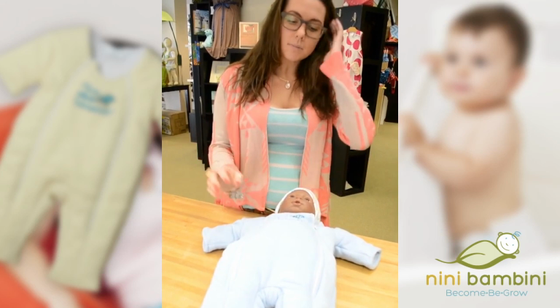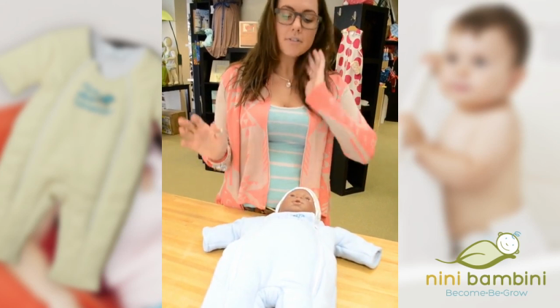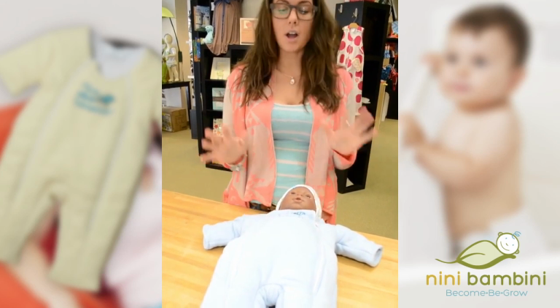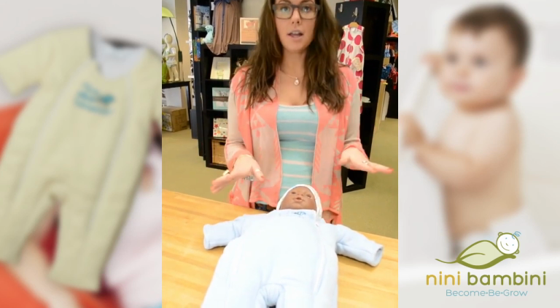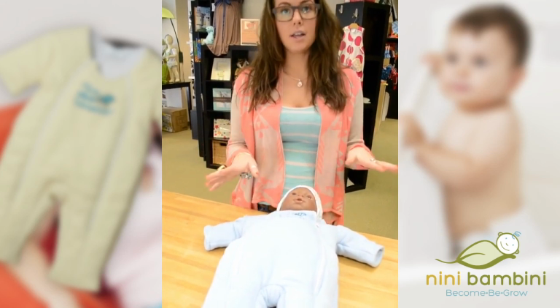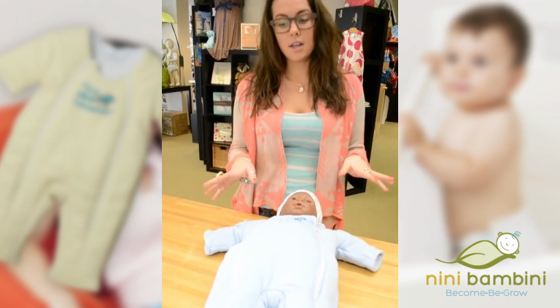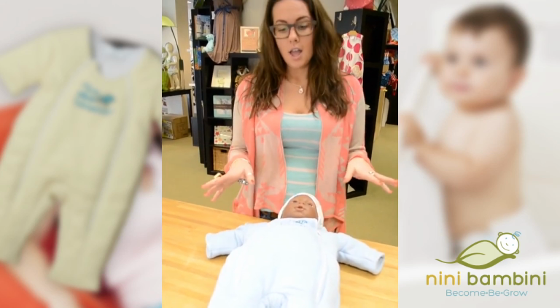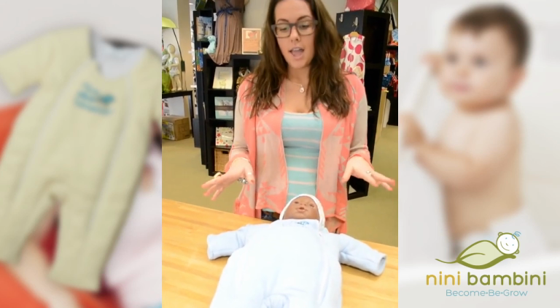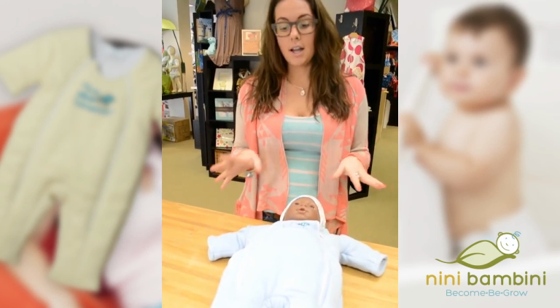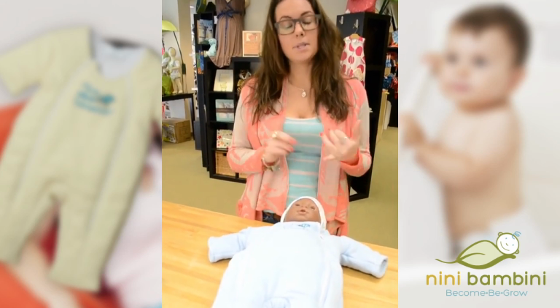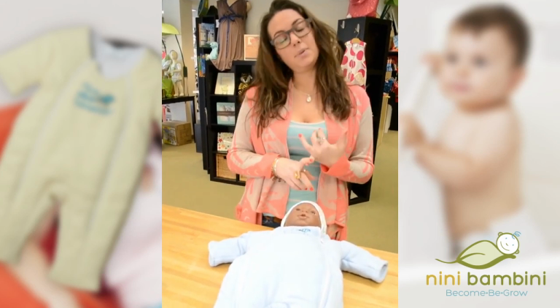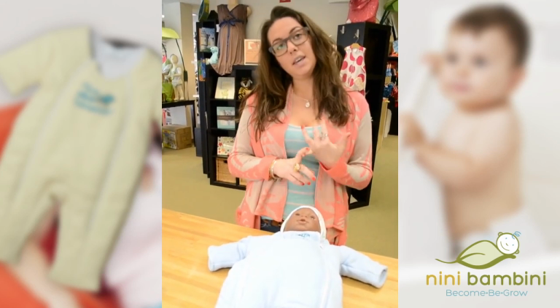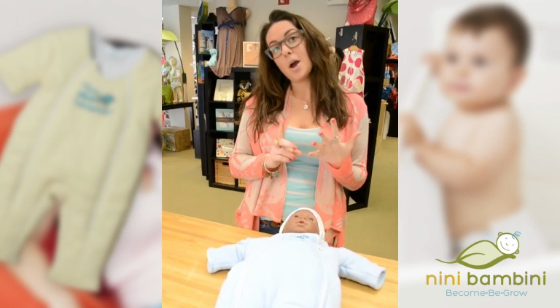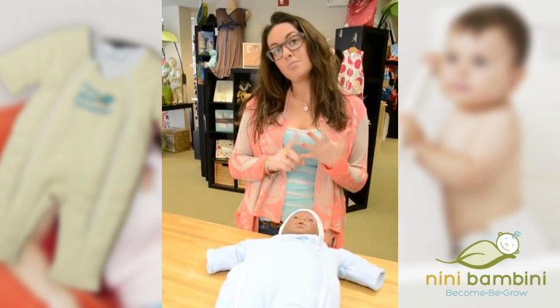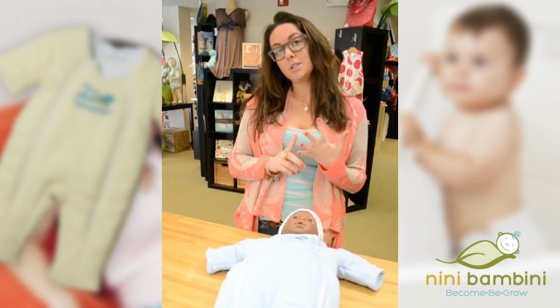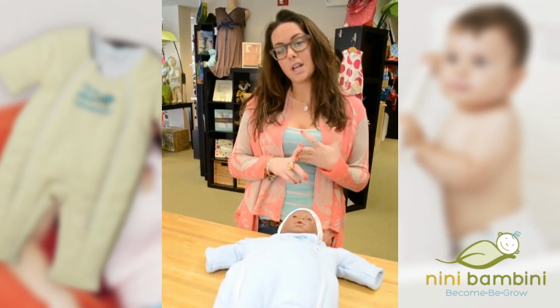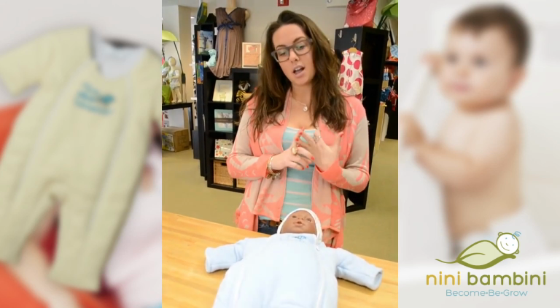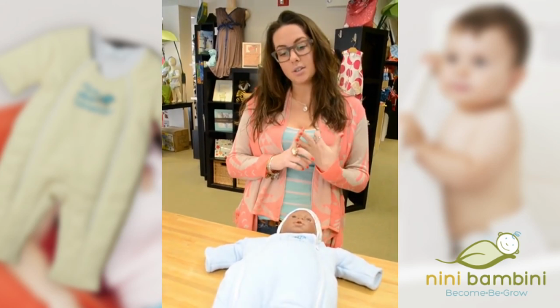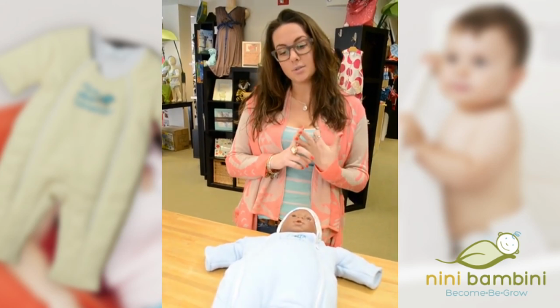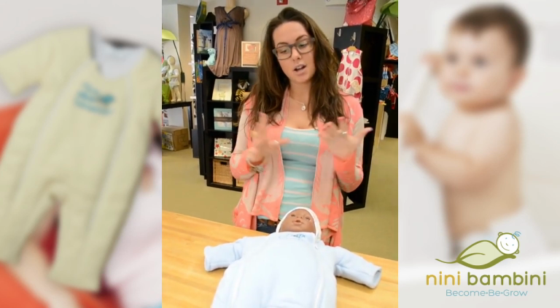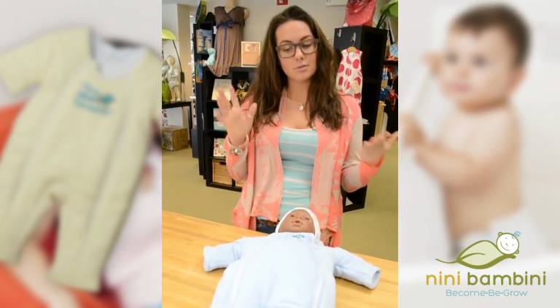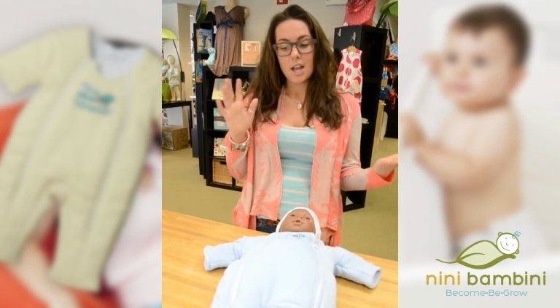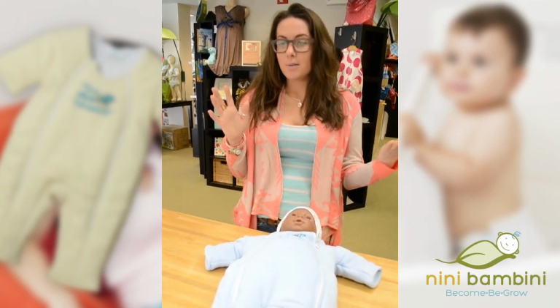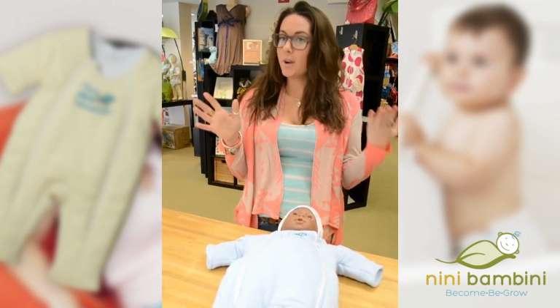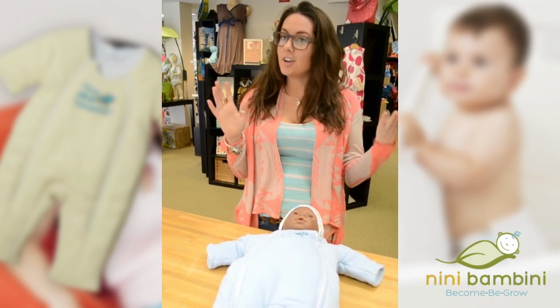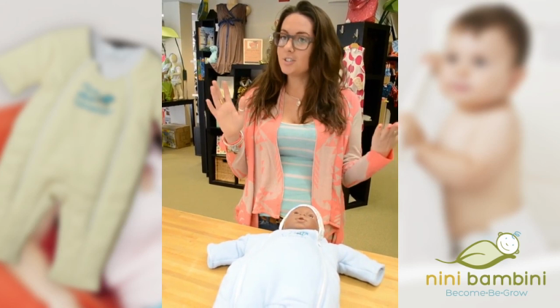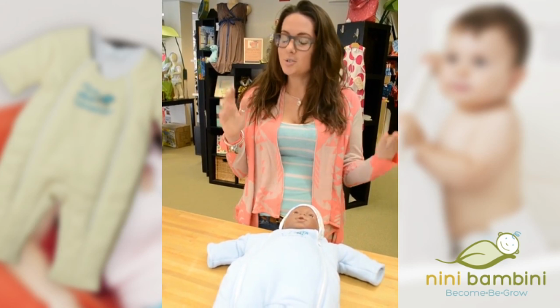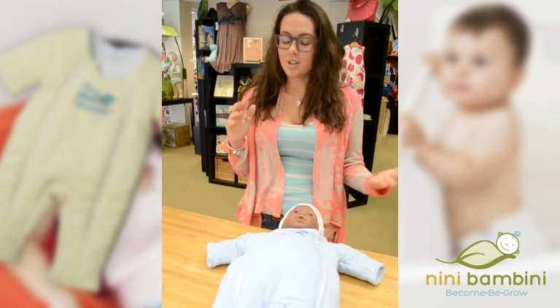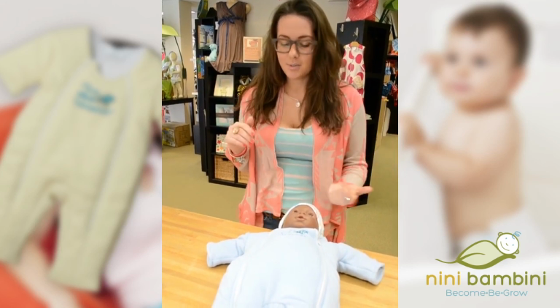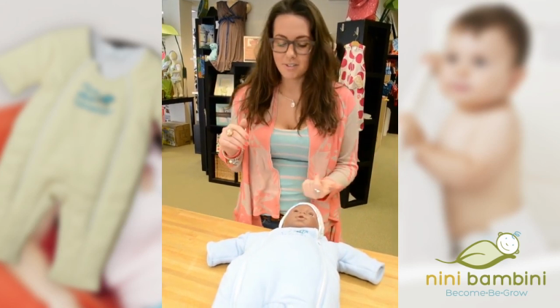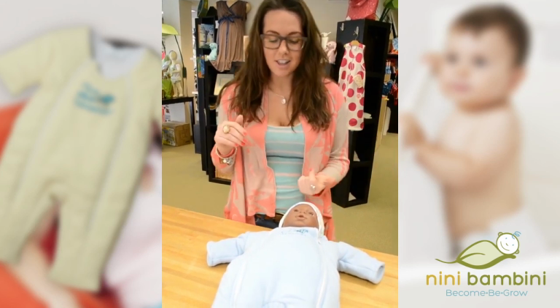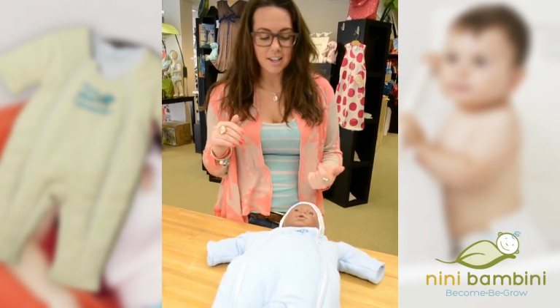What colors does it come in? It comes in pink, blue, and yellow — so boy, girl, or neutral, whatever you like.